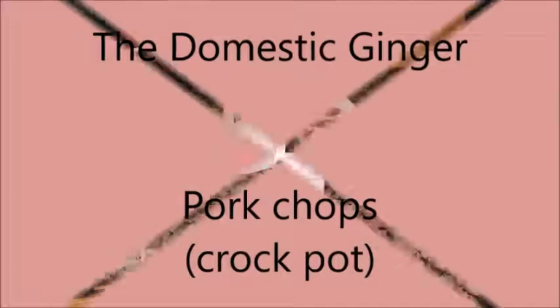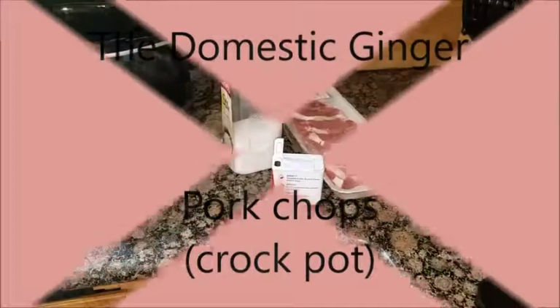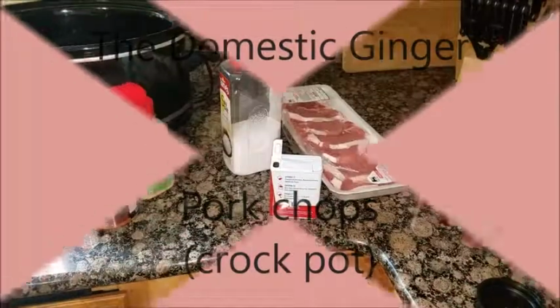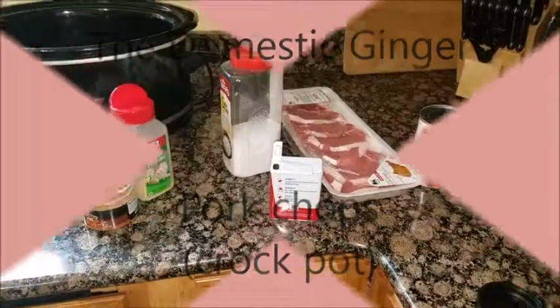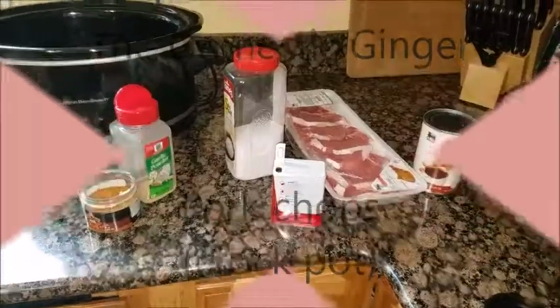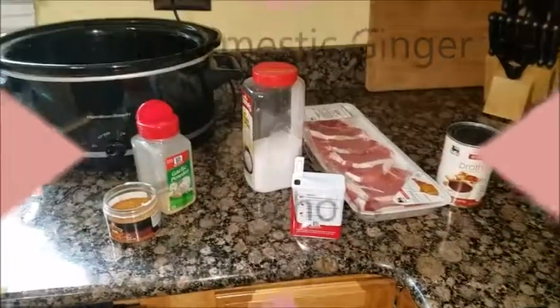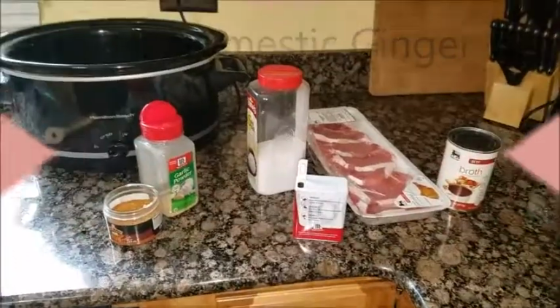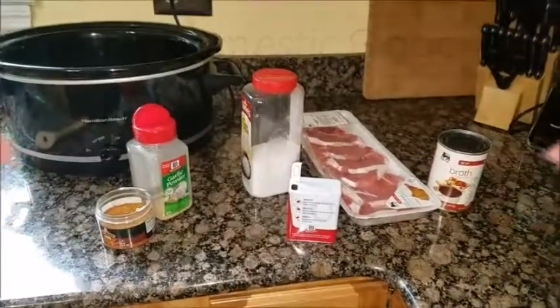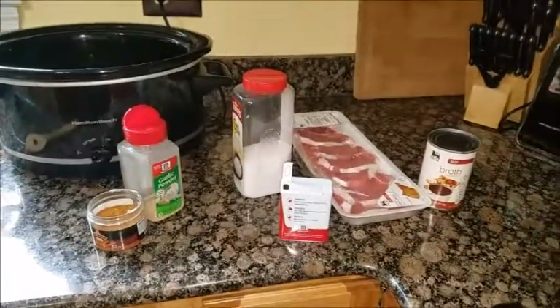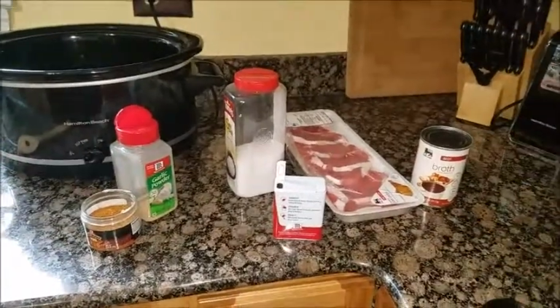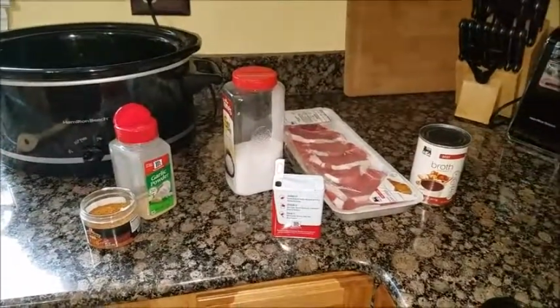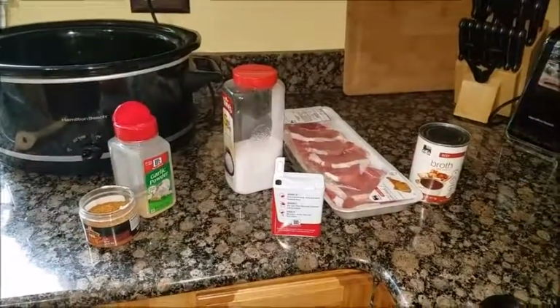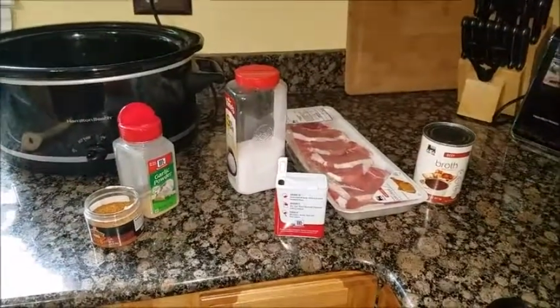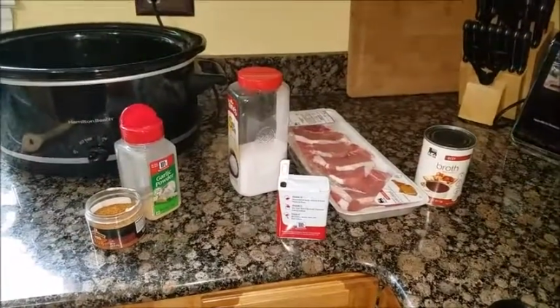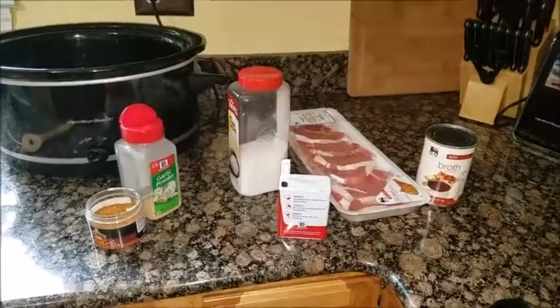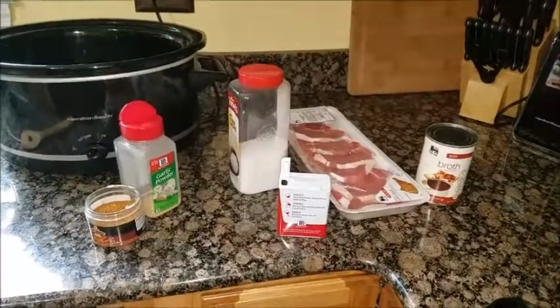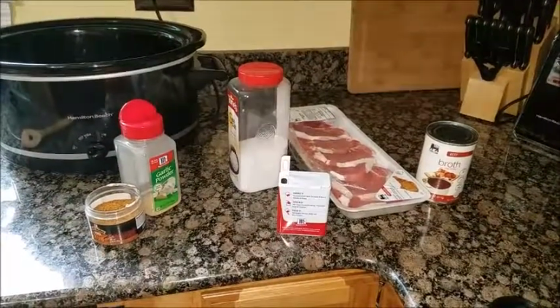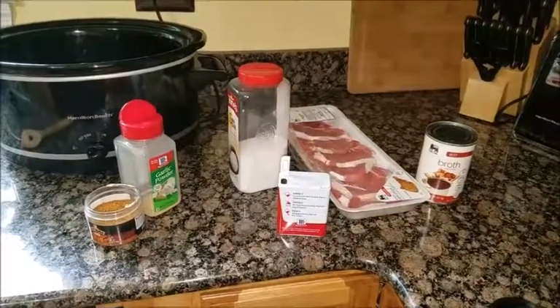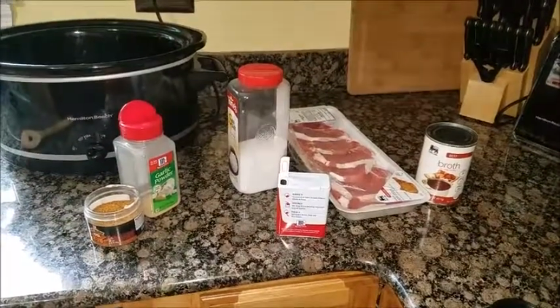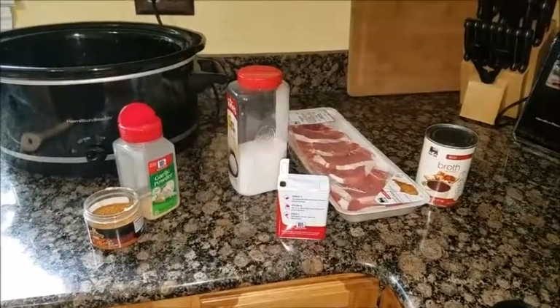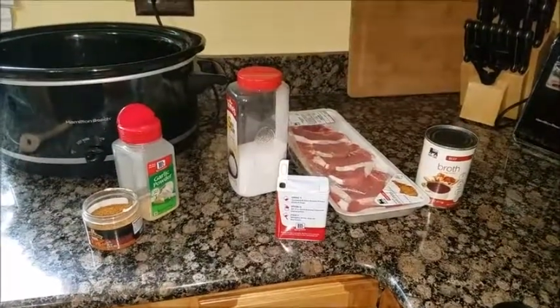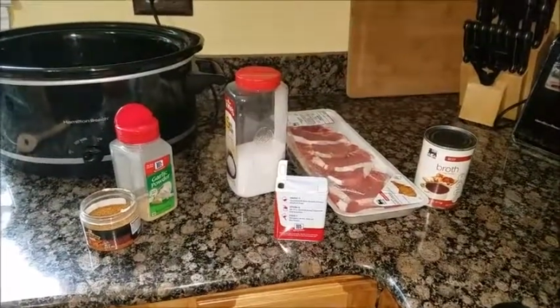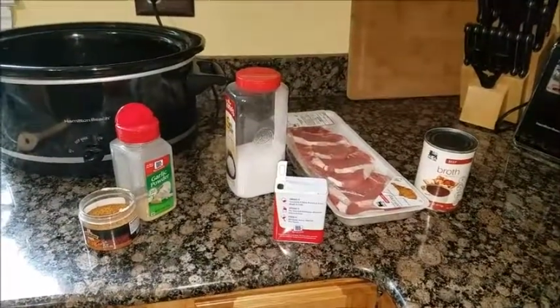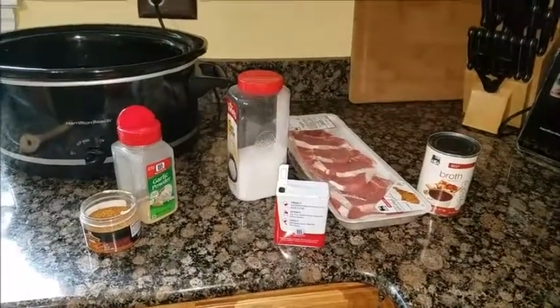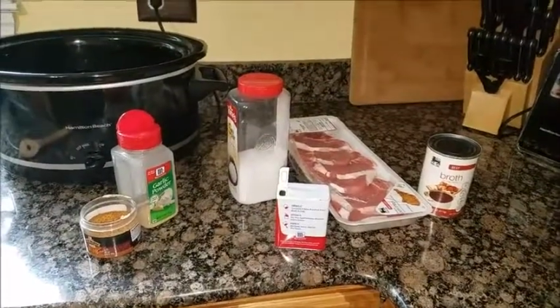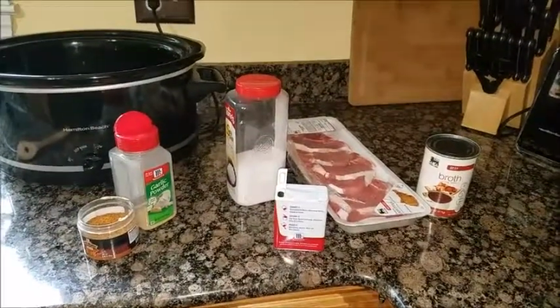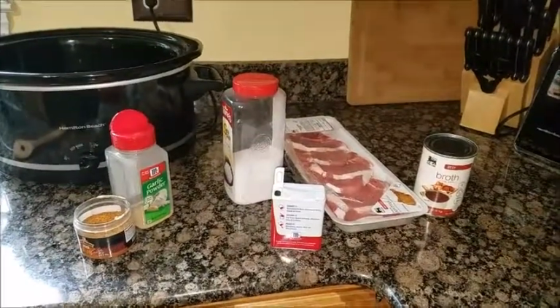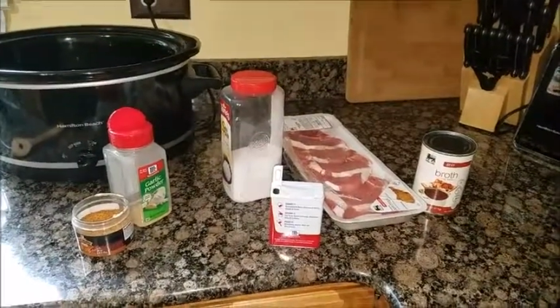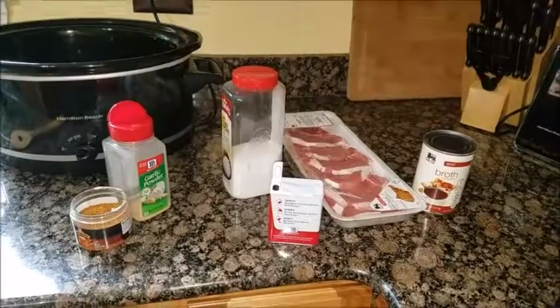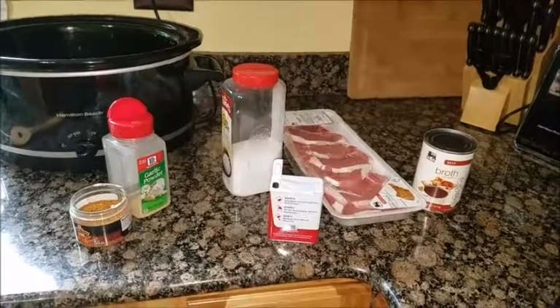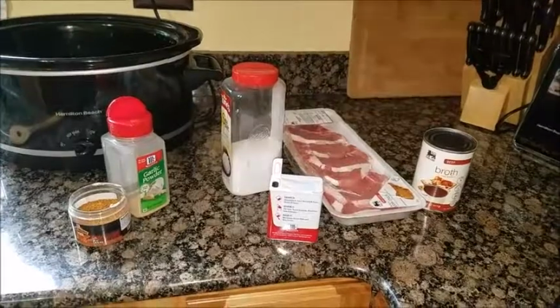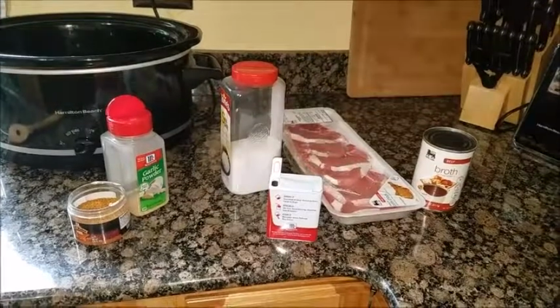Hi guys, Domestic Ginger here. Today I'm going to be making pork chops in the slow cooker.